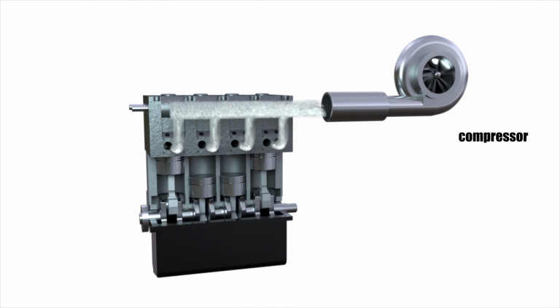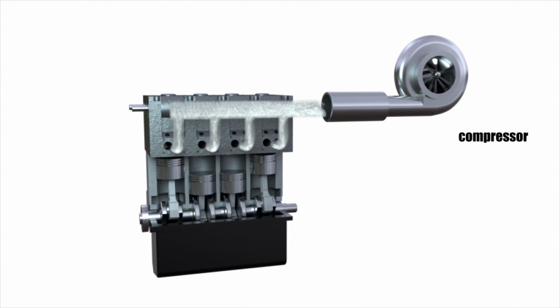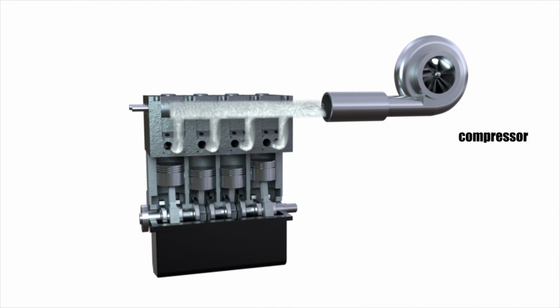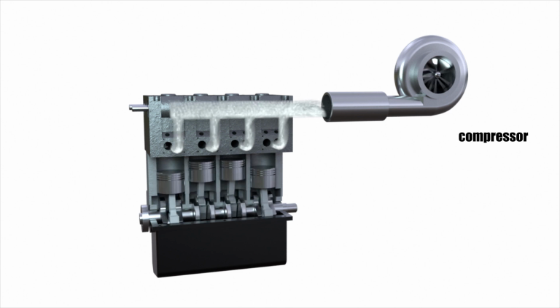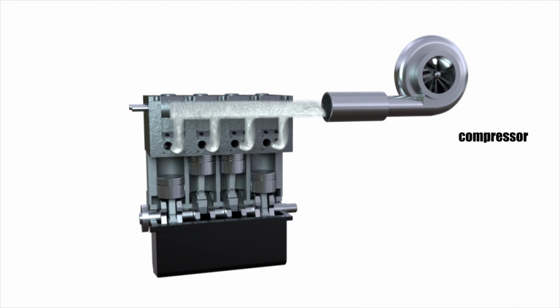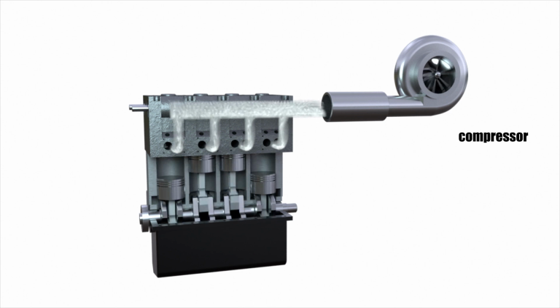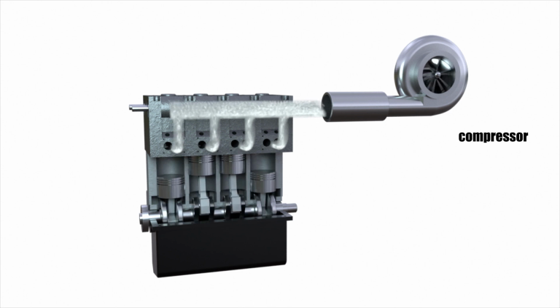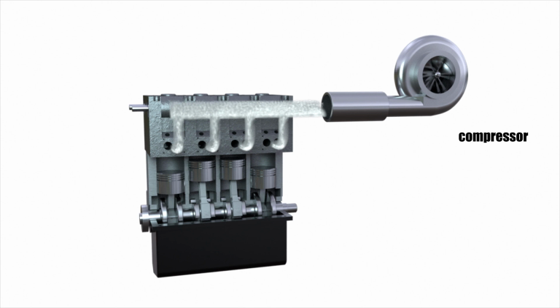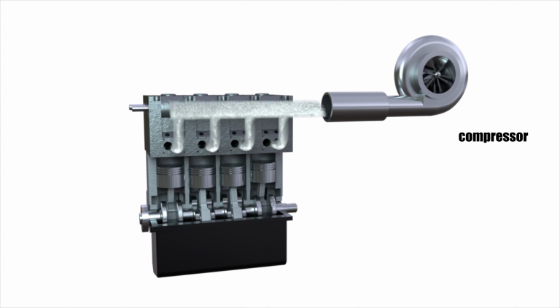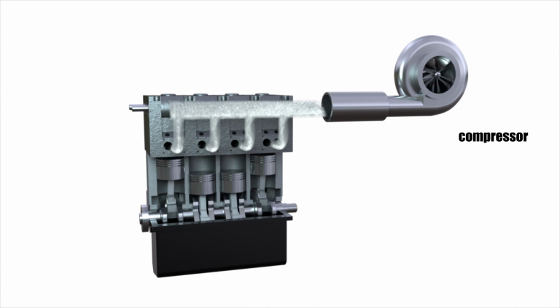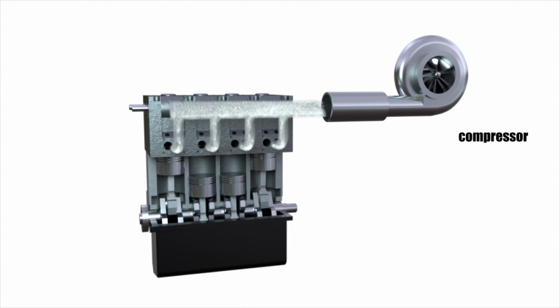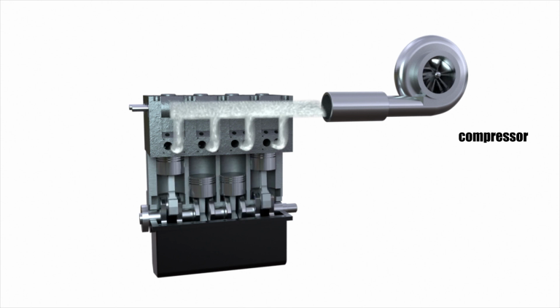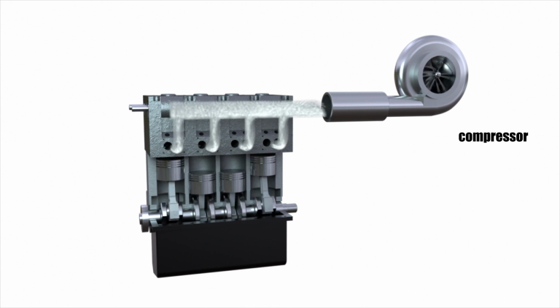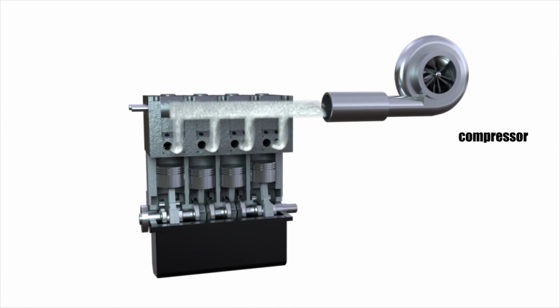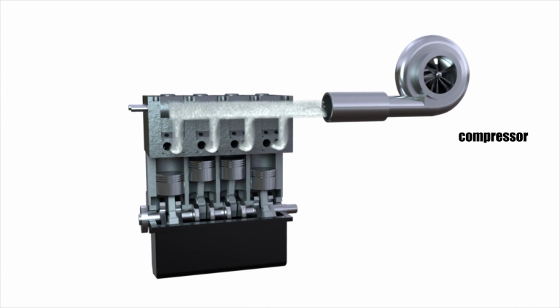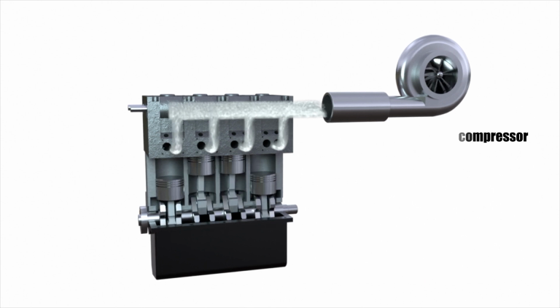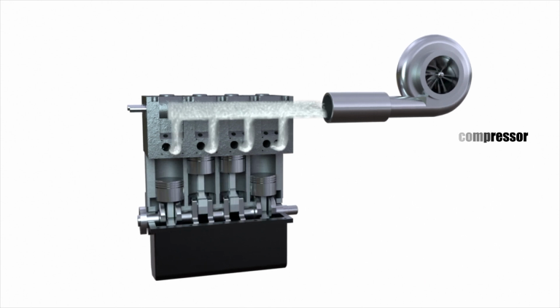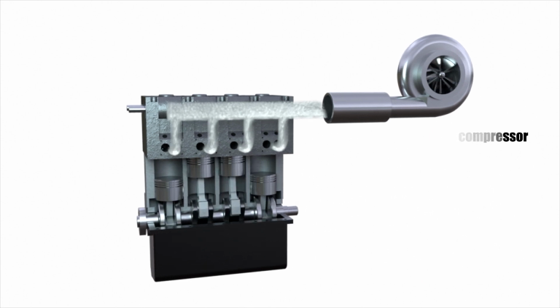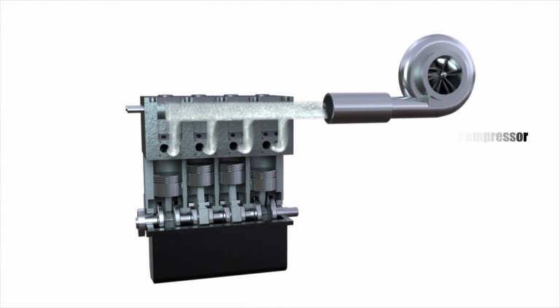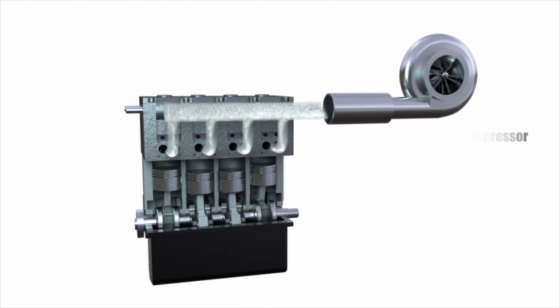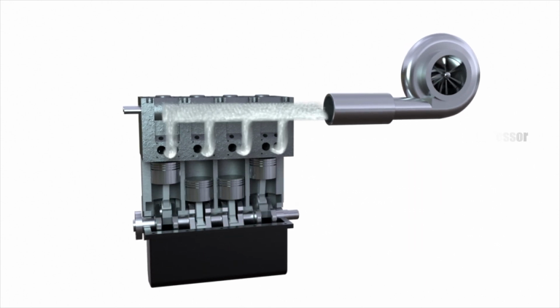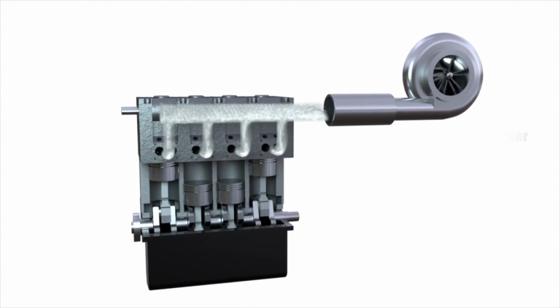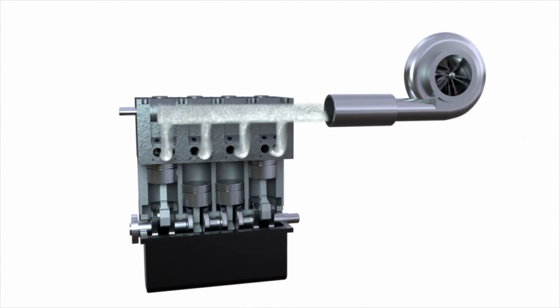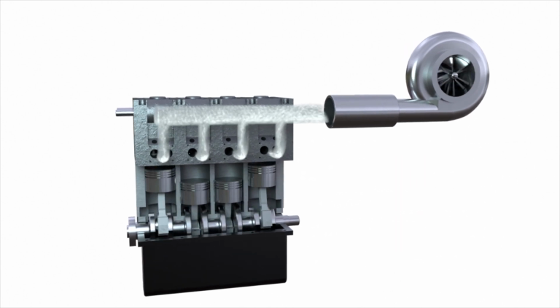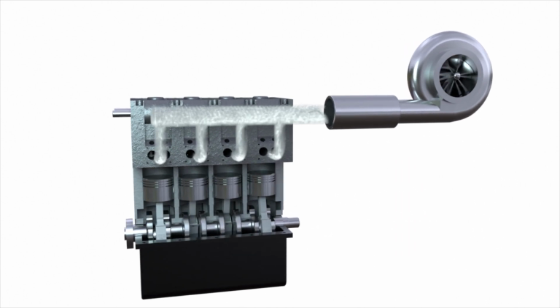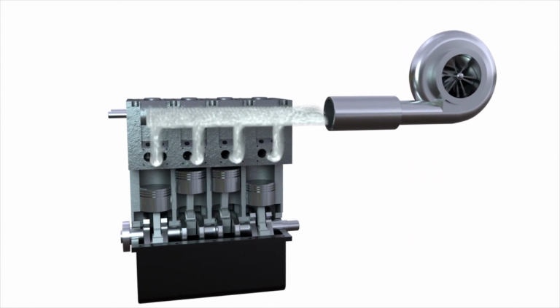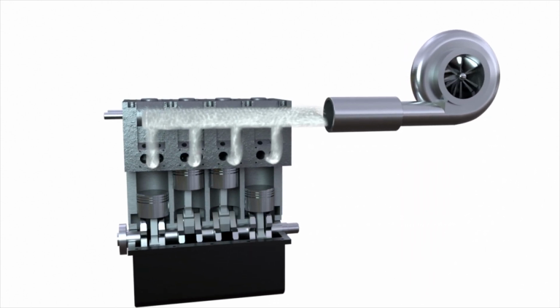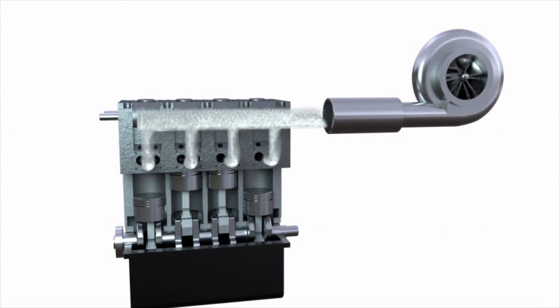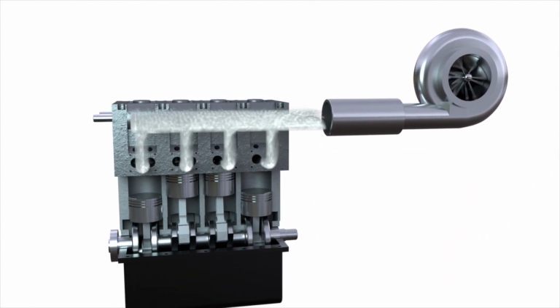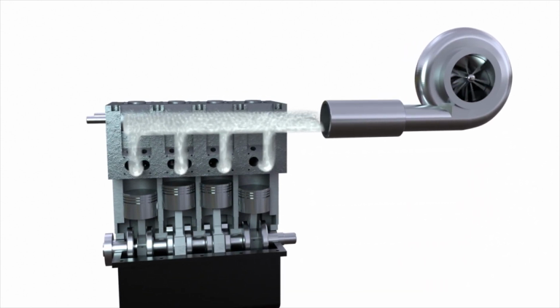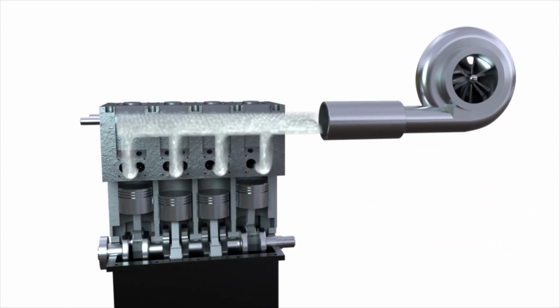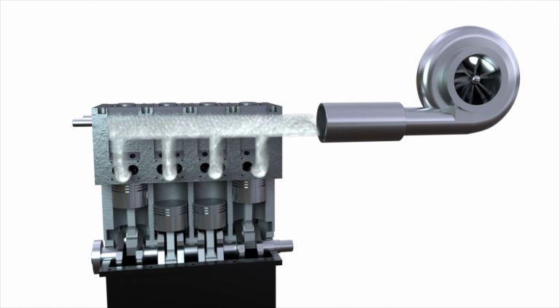For the compressor to start working, its shaft should be rotated at a high rotational speed — tens of thousands of revolutions per minute.